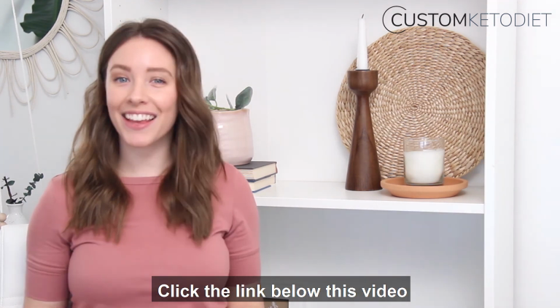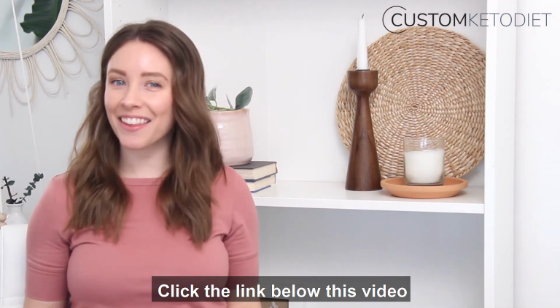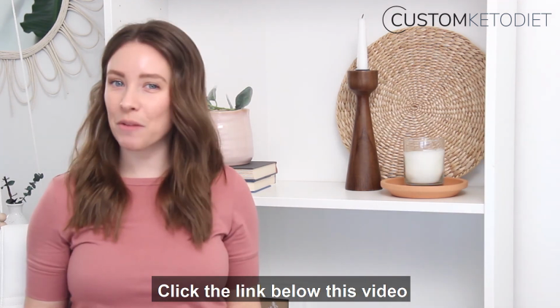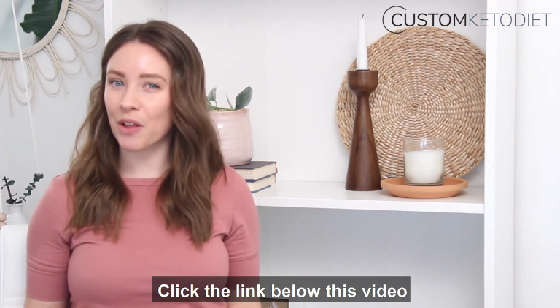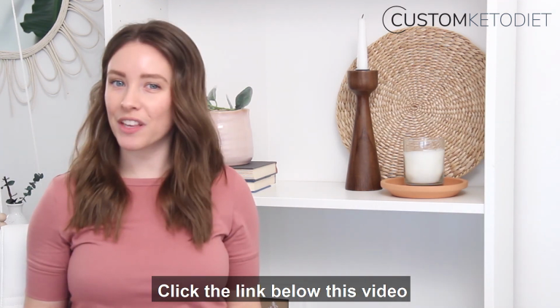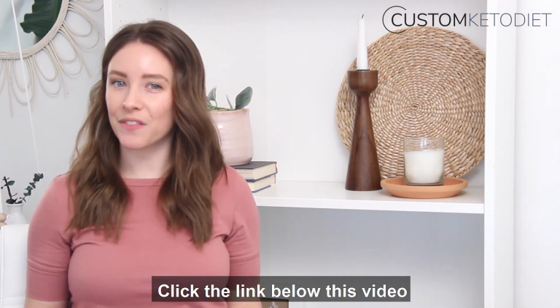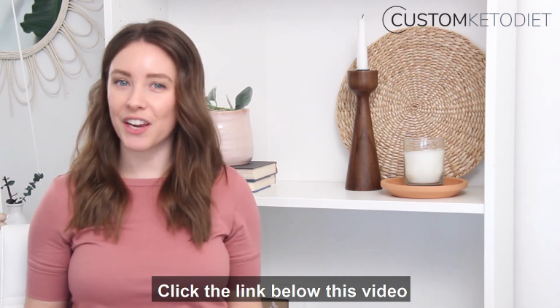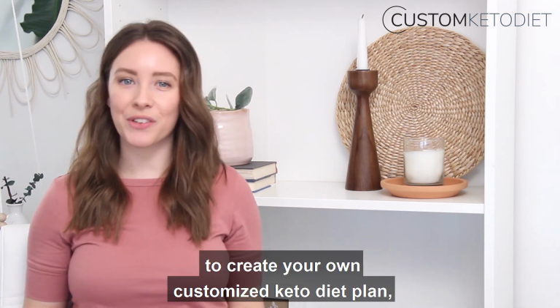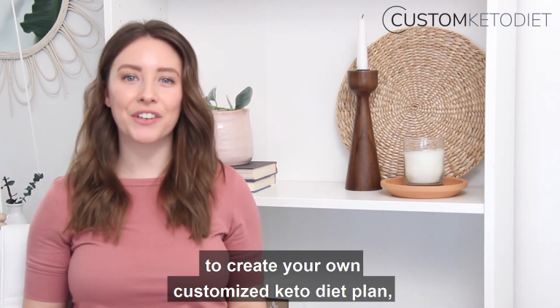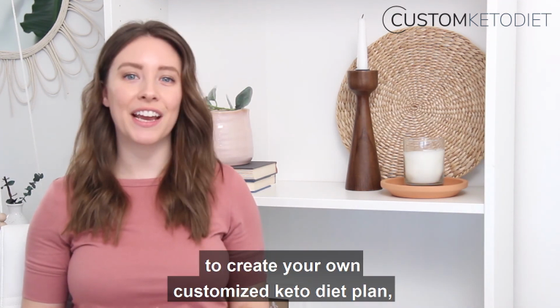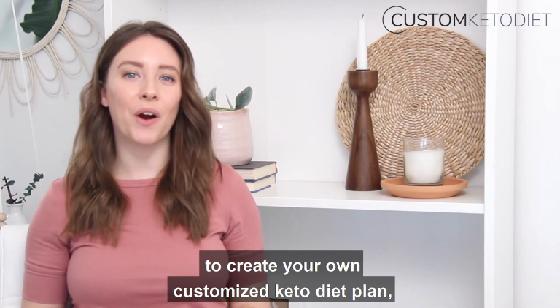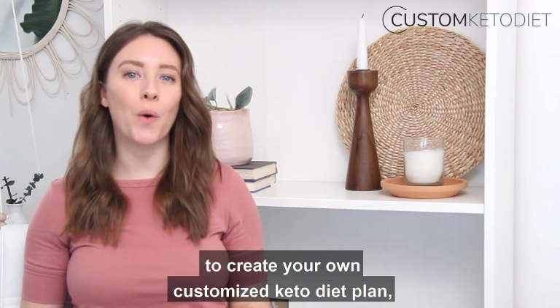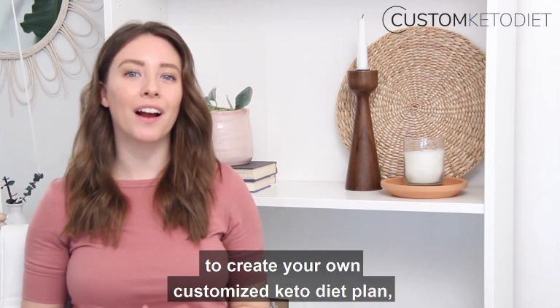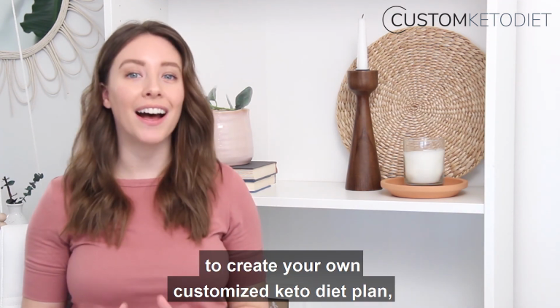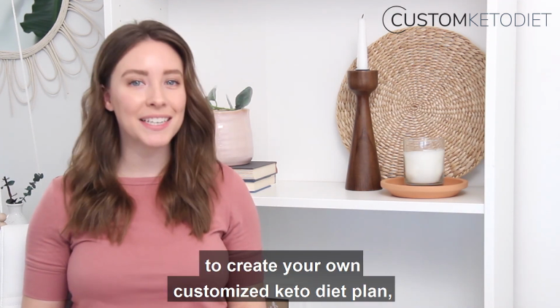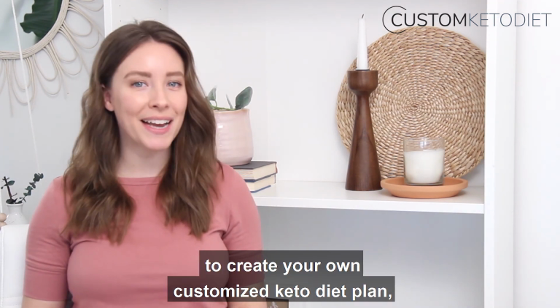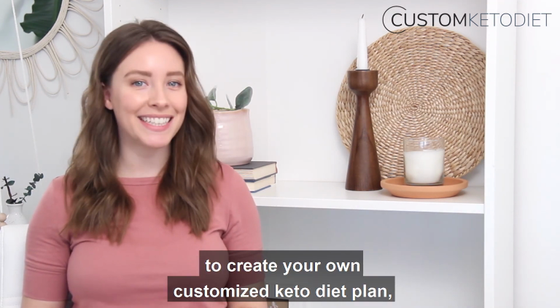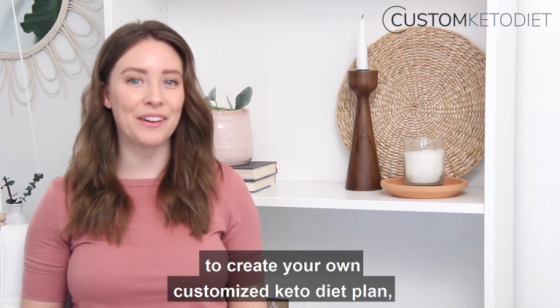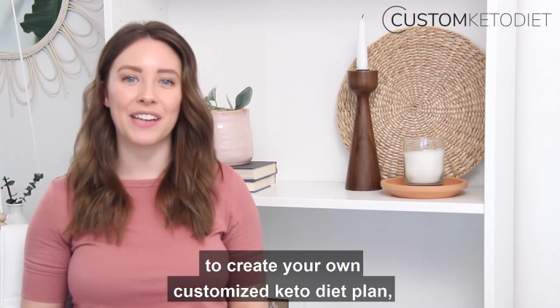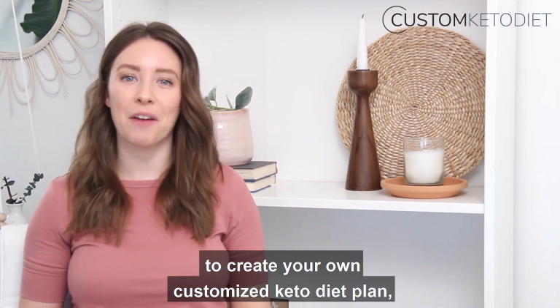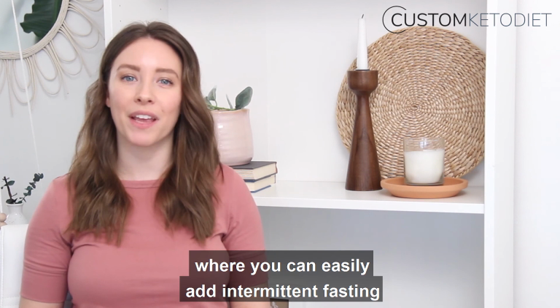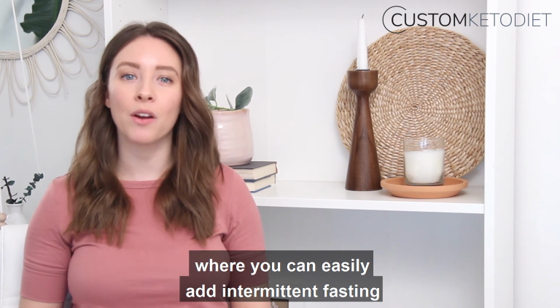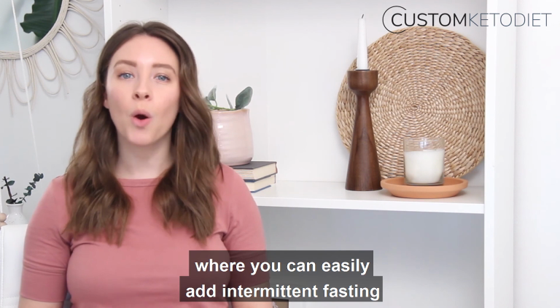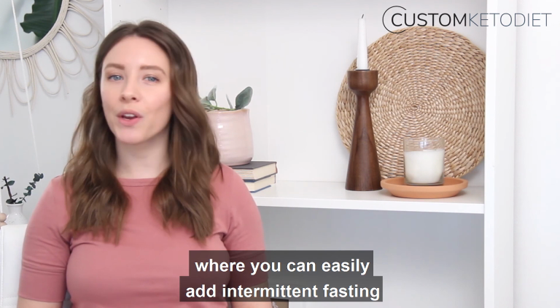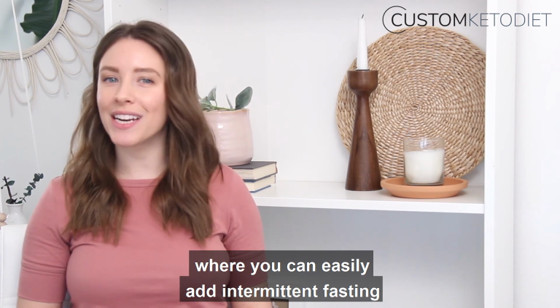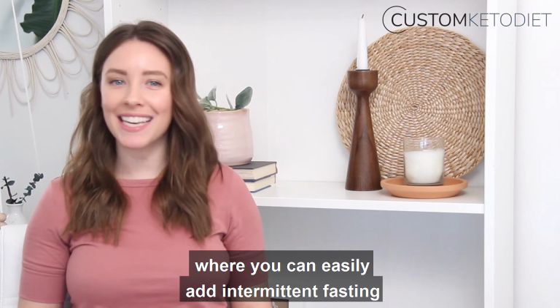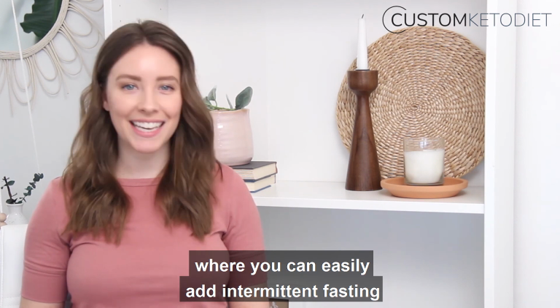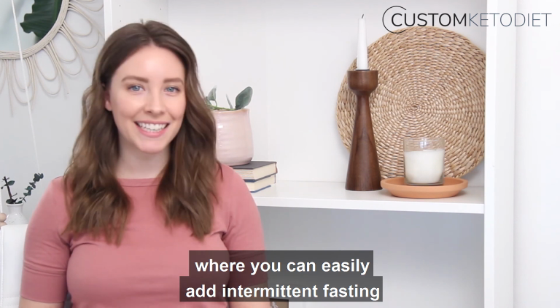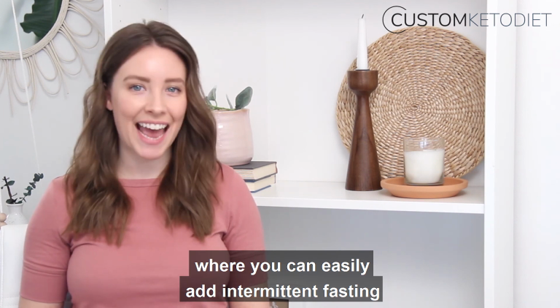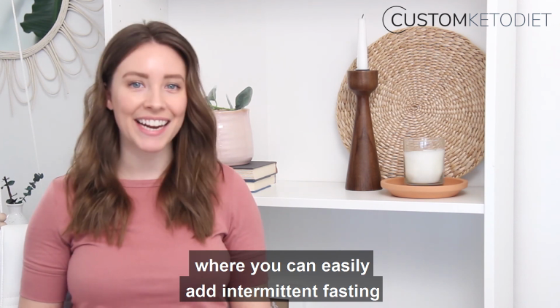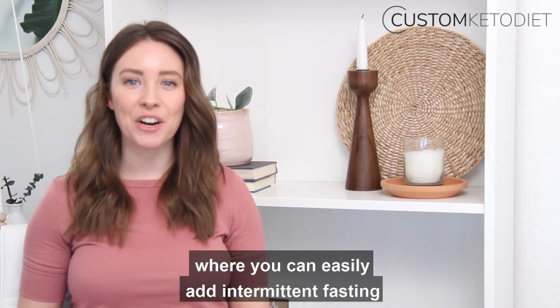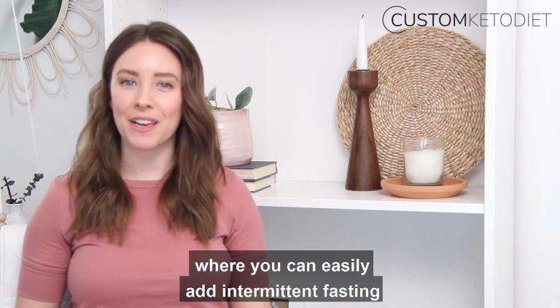Click the link below this video to create your own customized keto diet plan where you can easily add intermittent fasting into your daily routine.